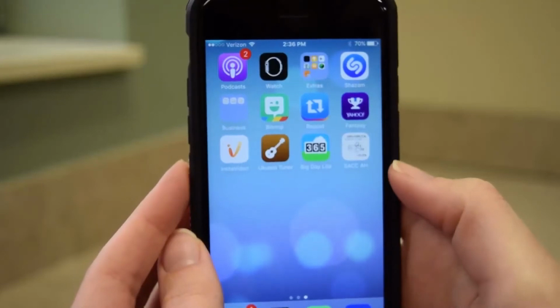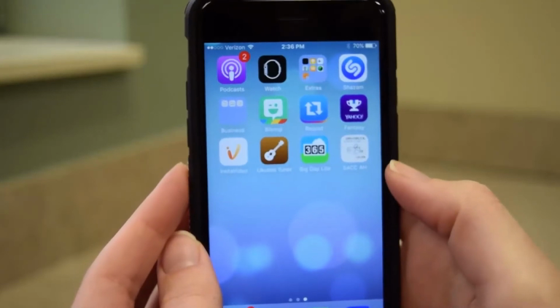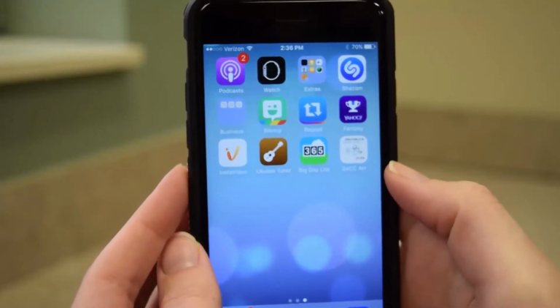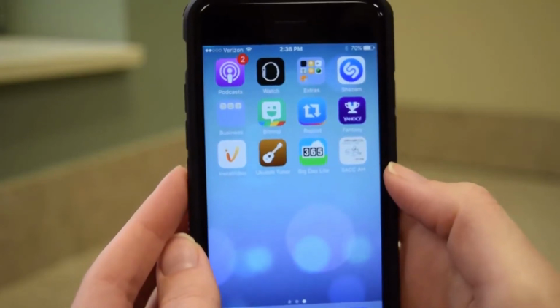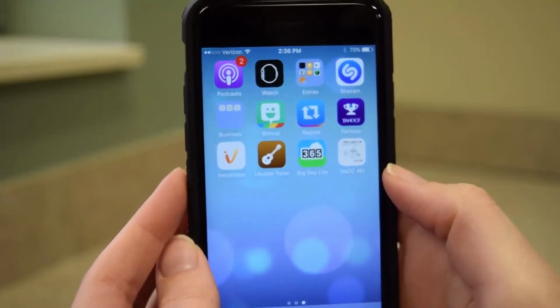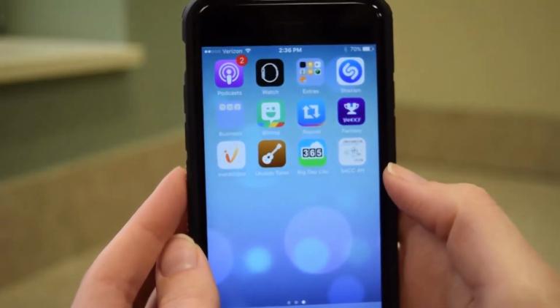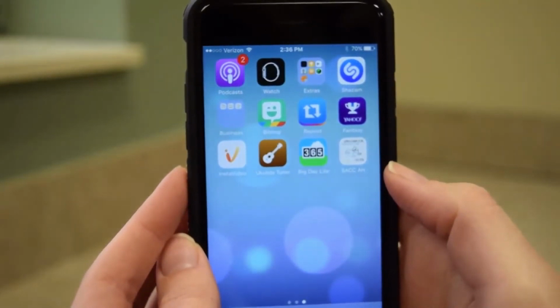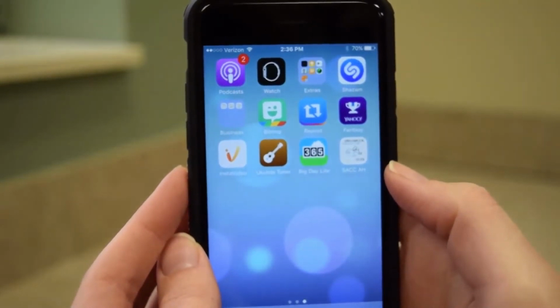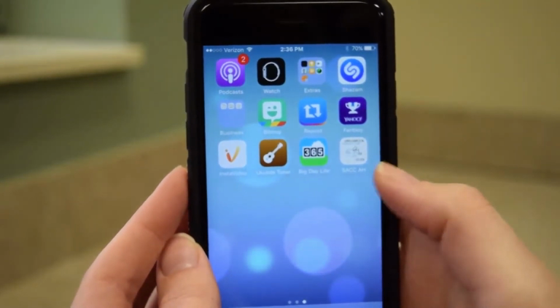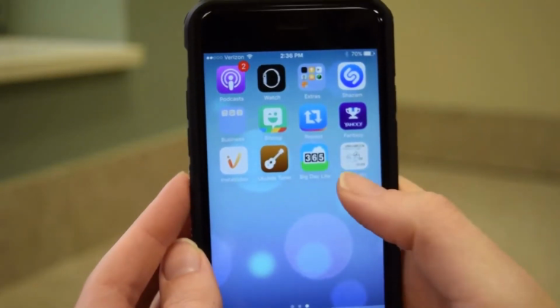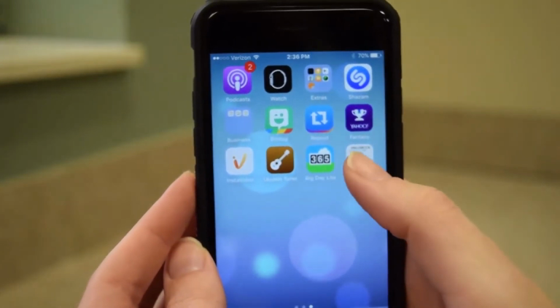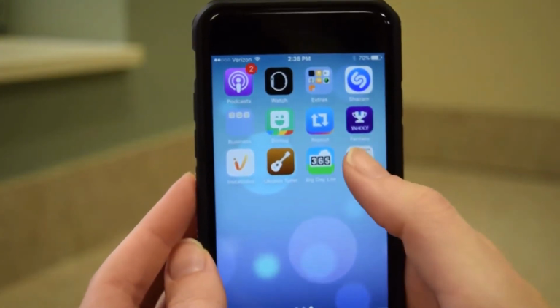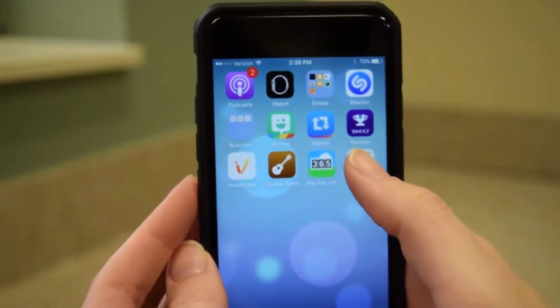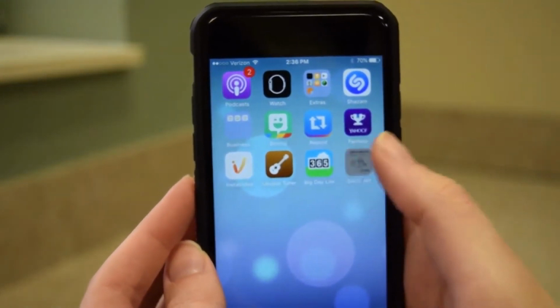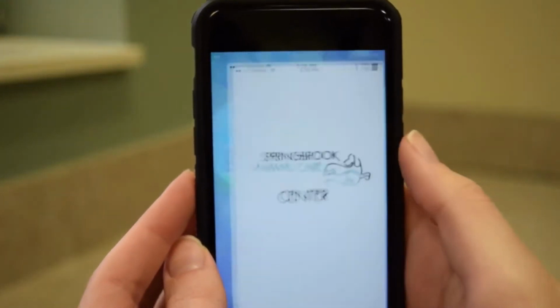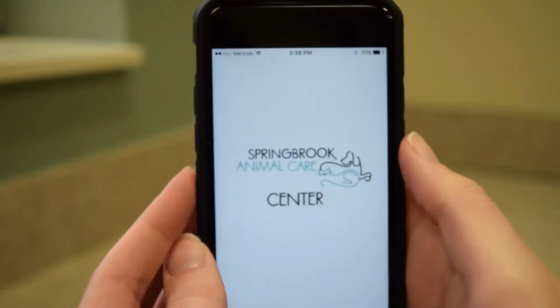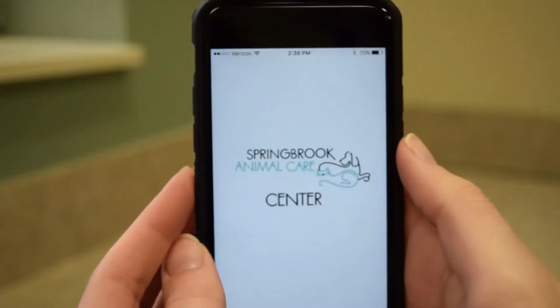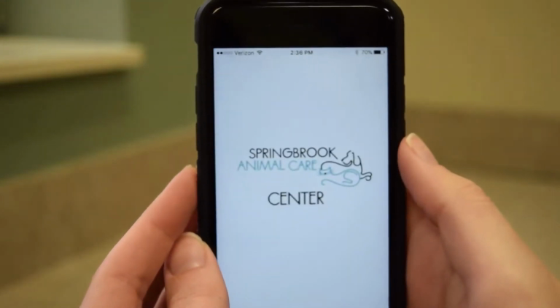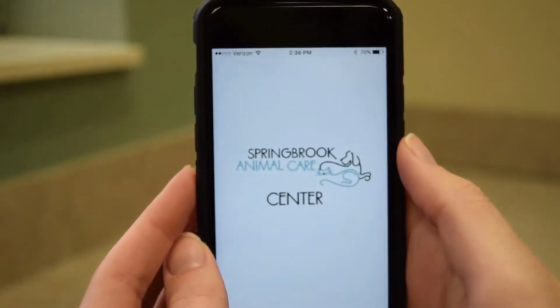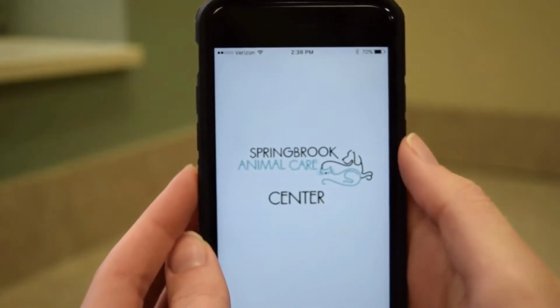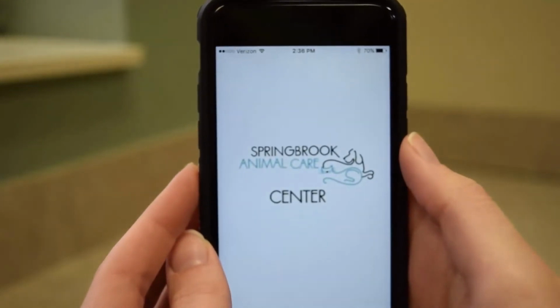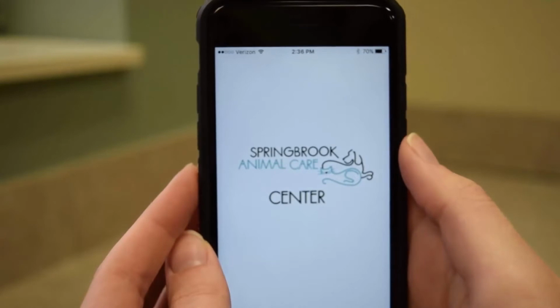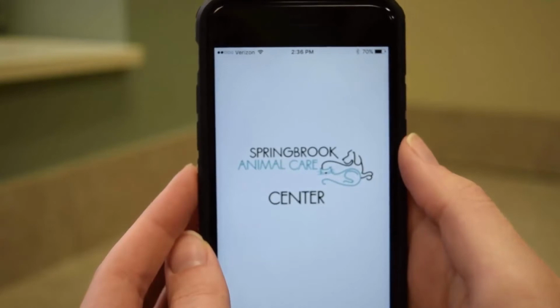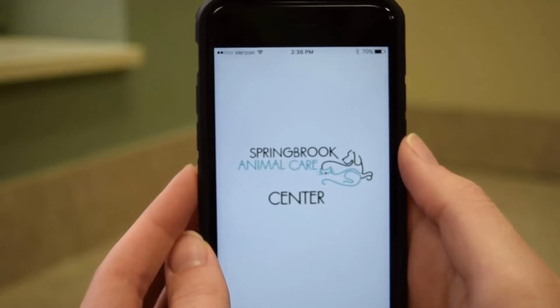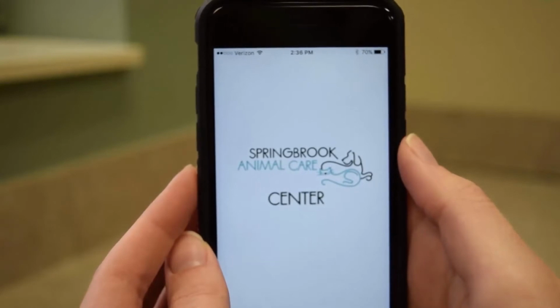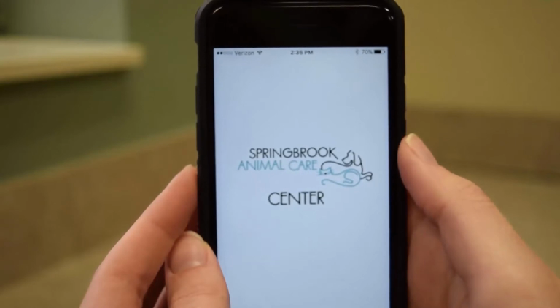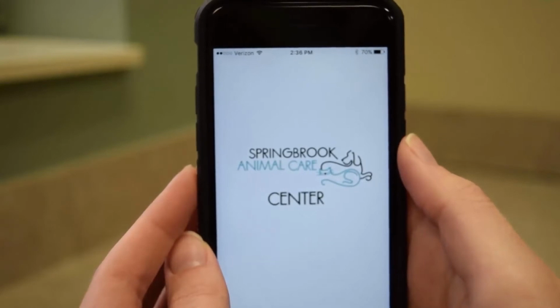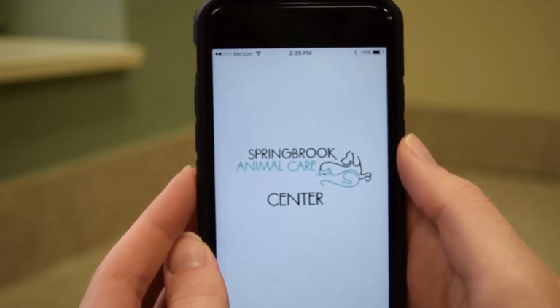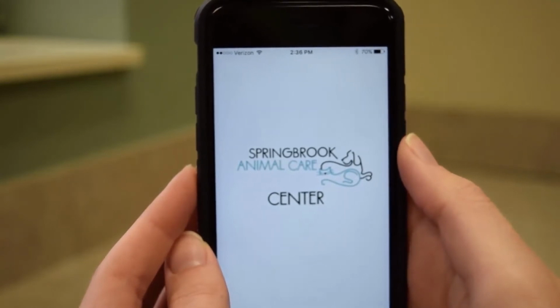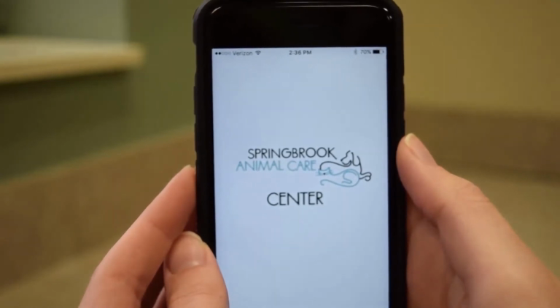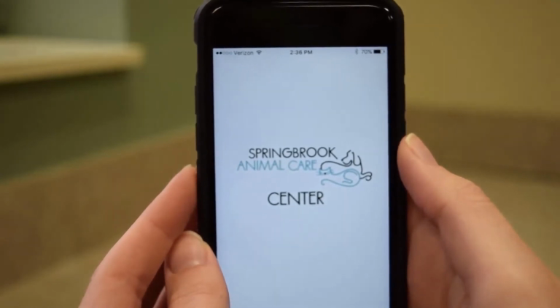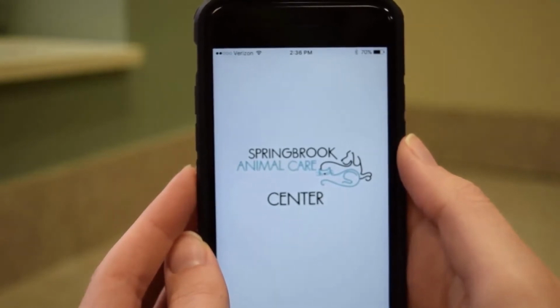Springbrook Animal Care Center has its very own app. Now you can track and manage your pet's health care all in one place.